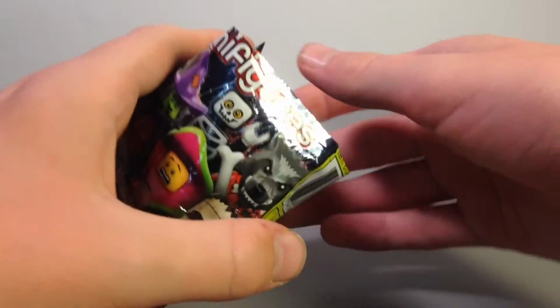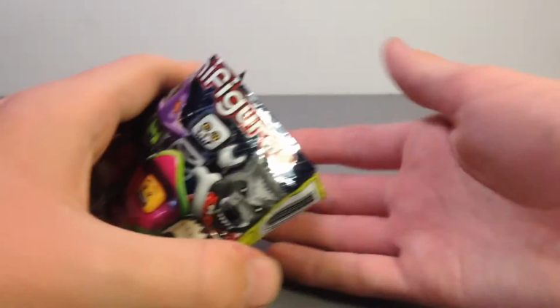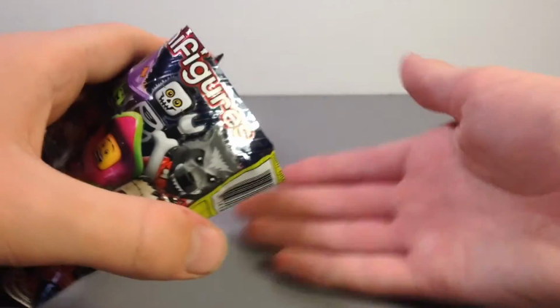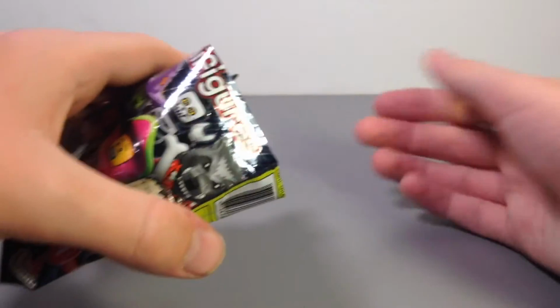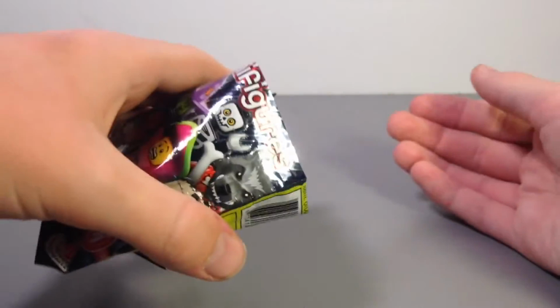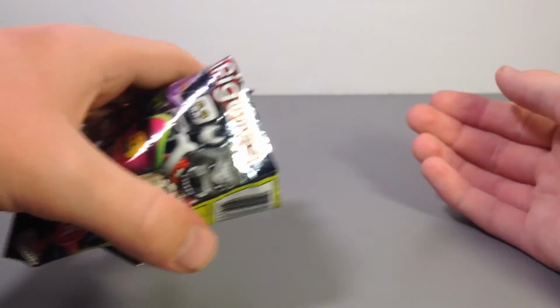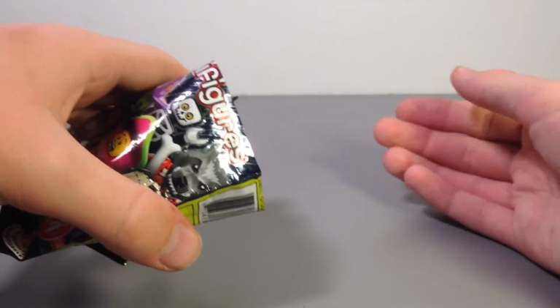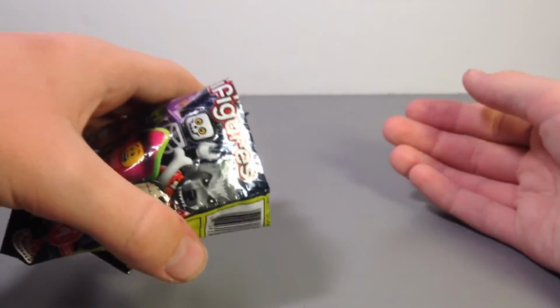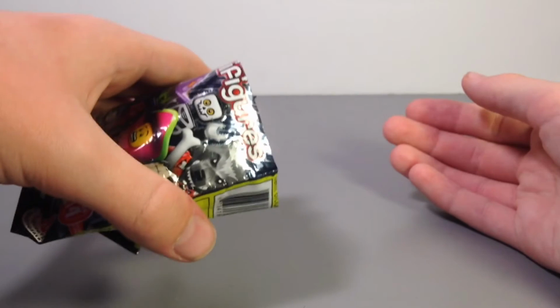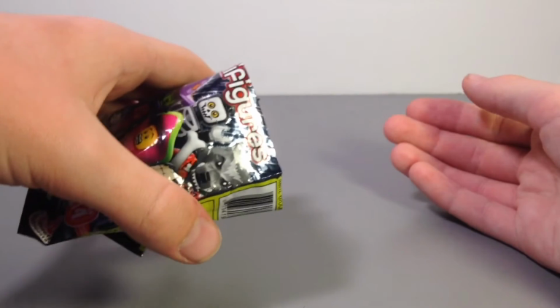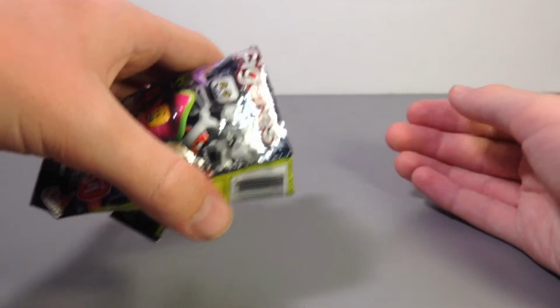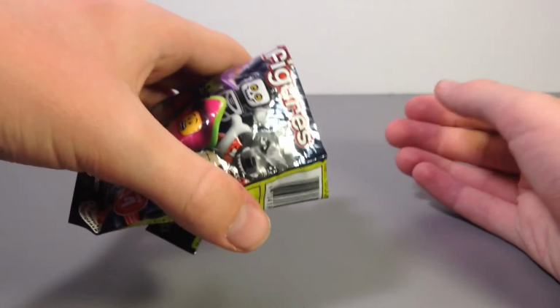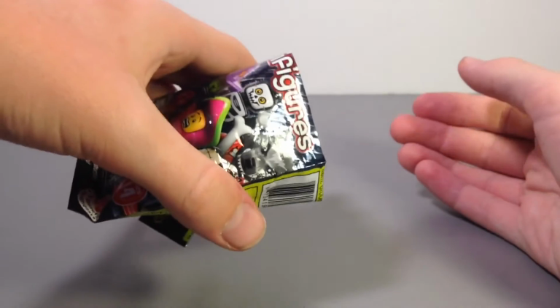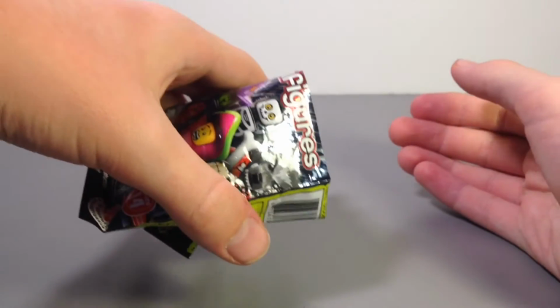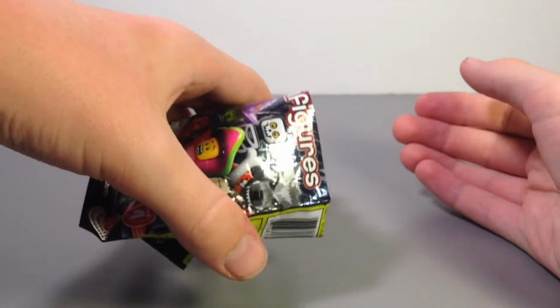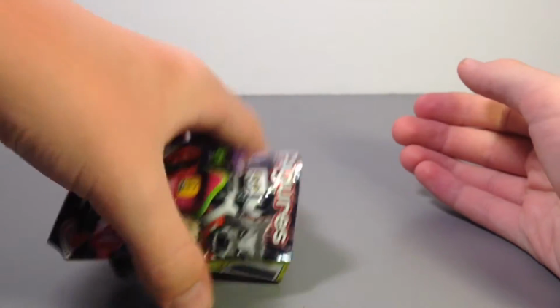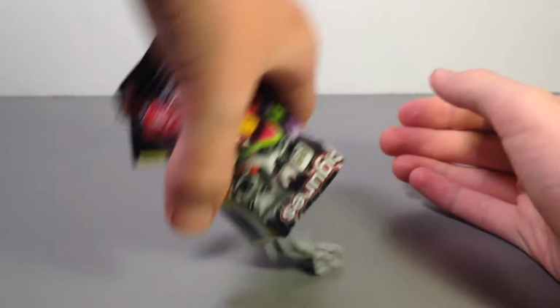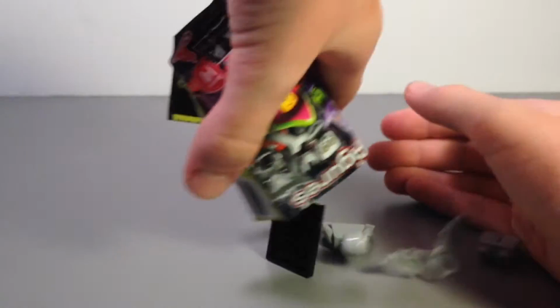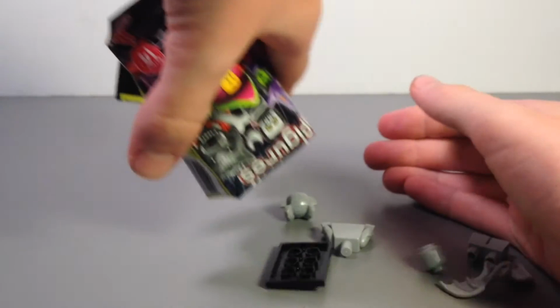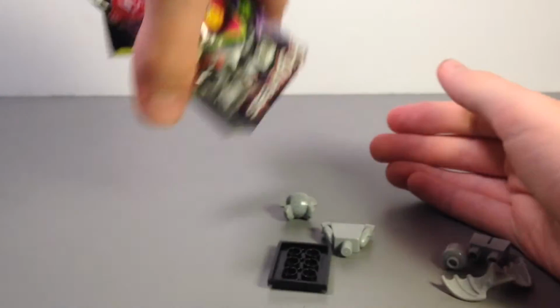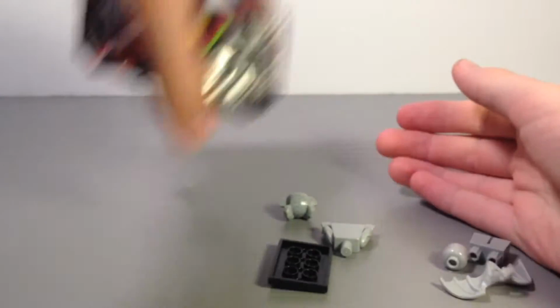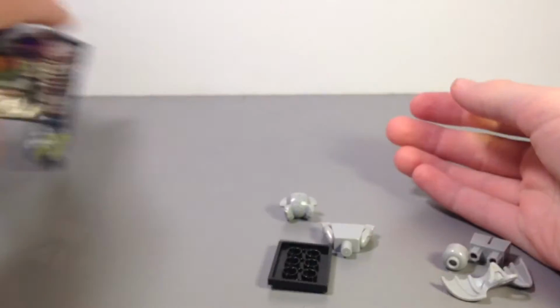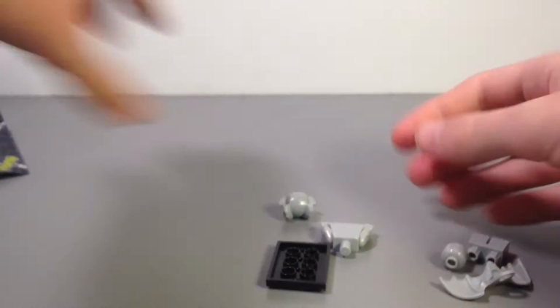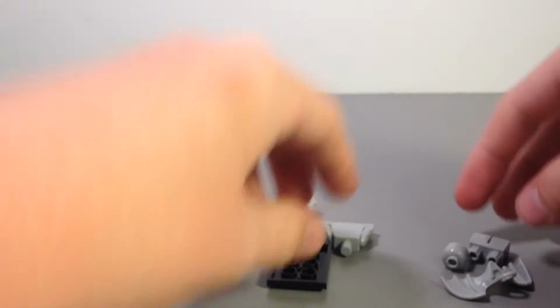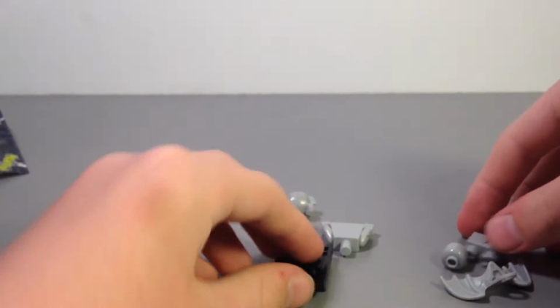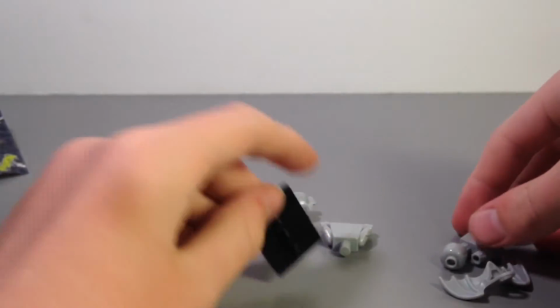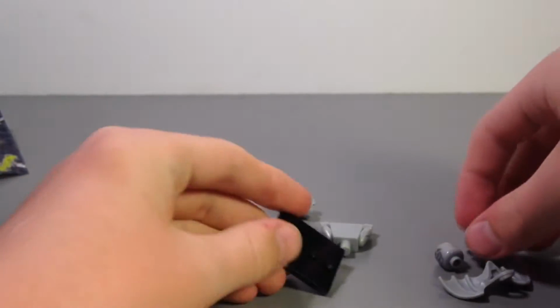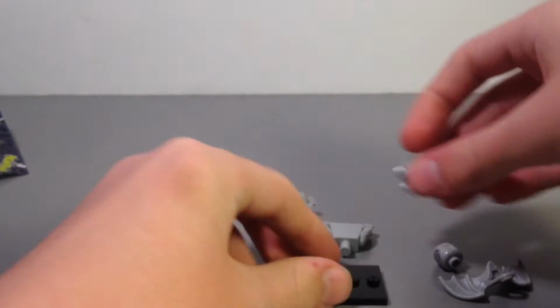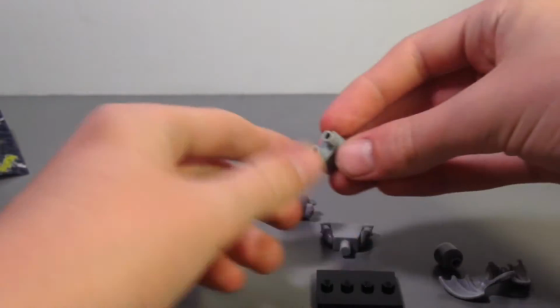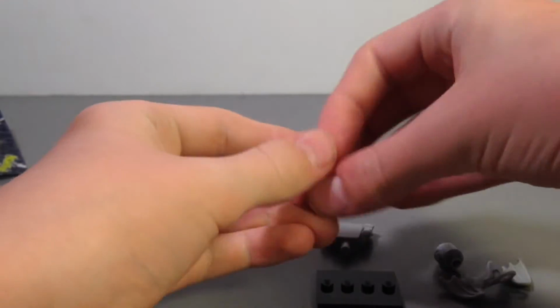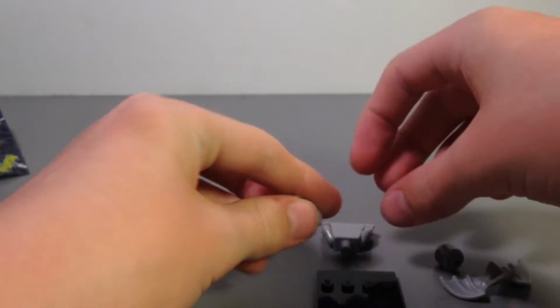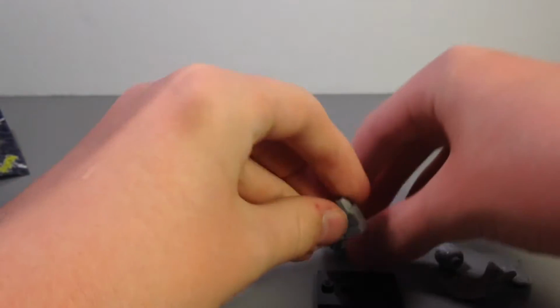So let's see which figure I have here for my first ever Series 14 — and it's exactly what I thought it was, which is the Gargoyle.